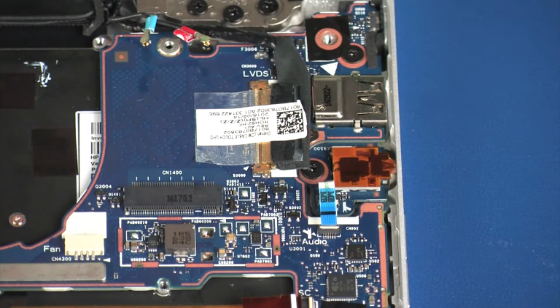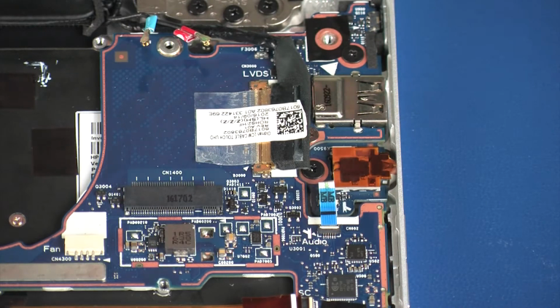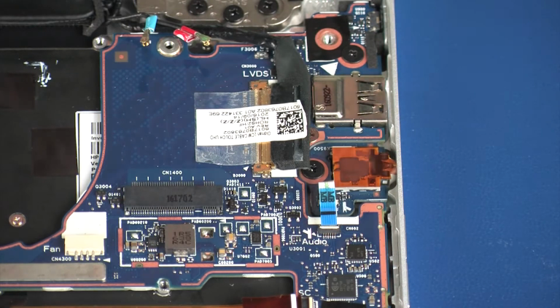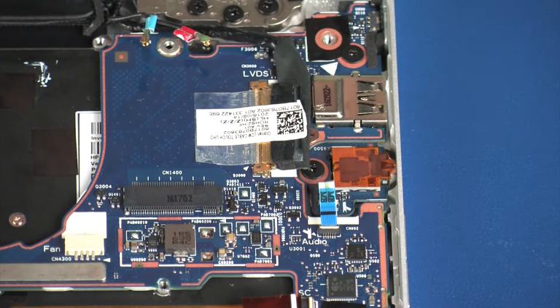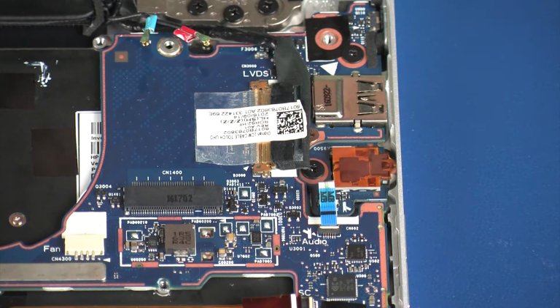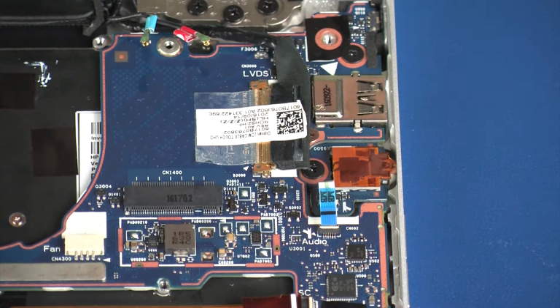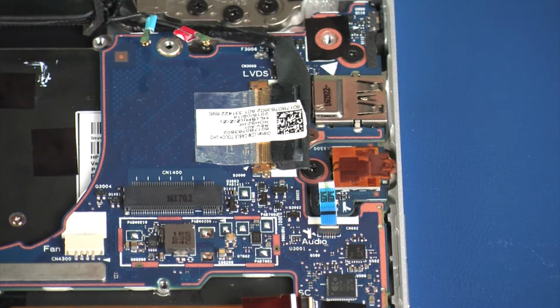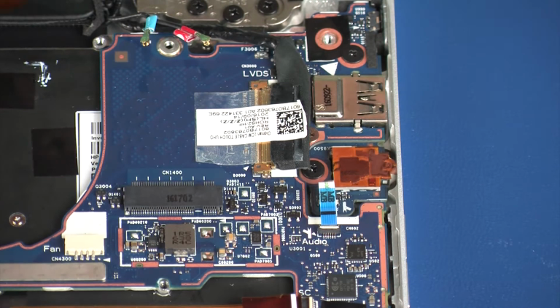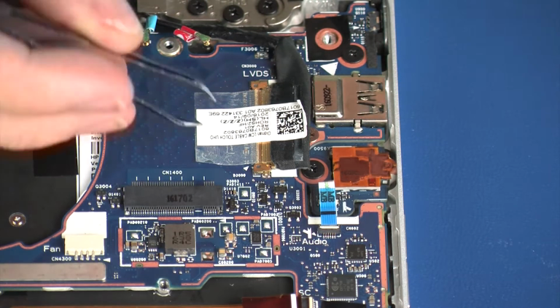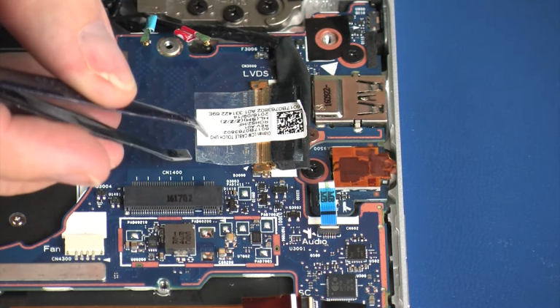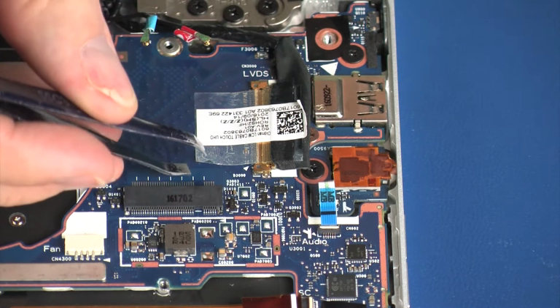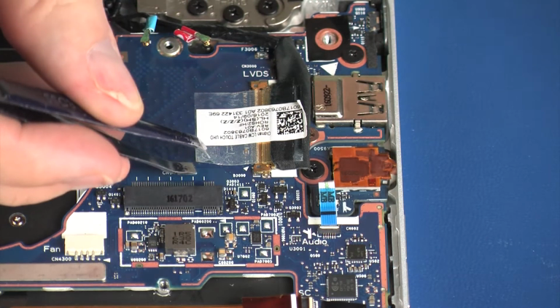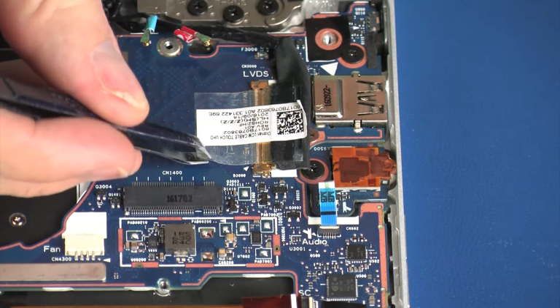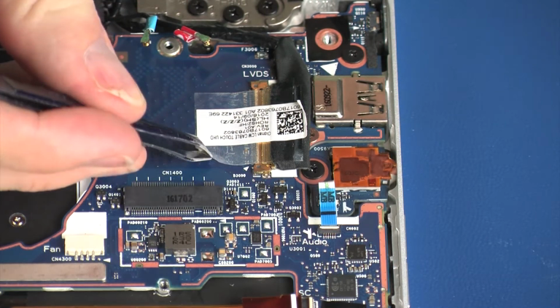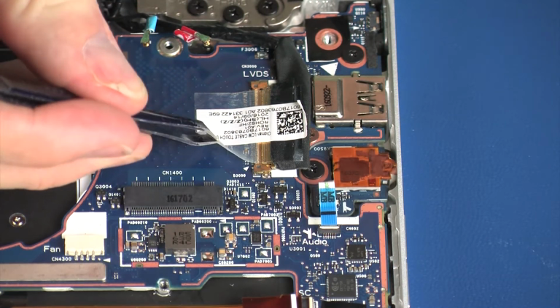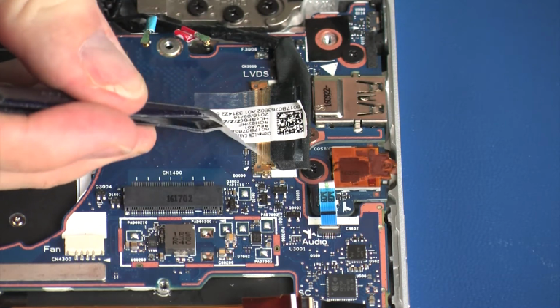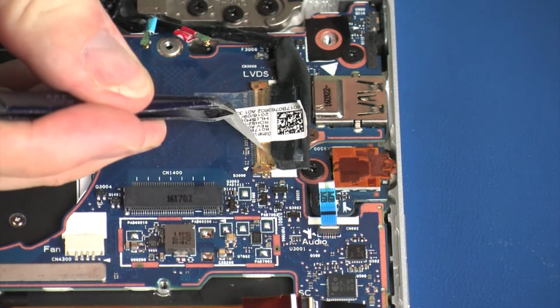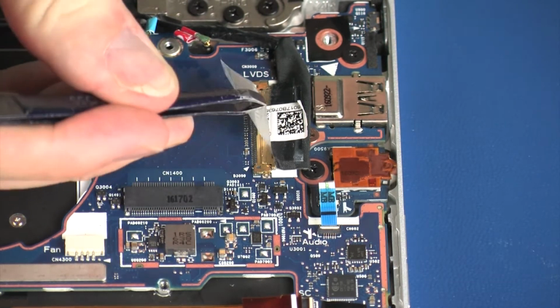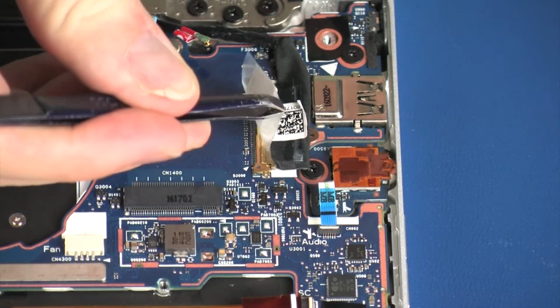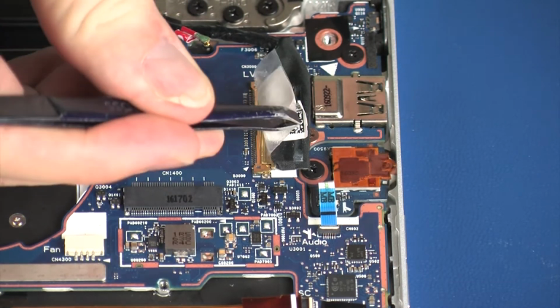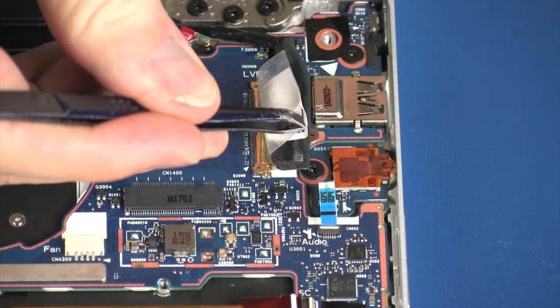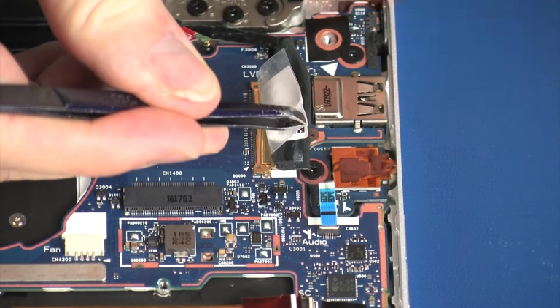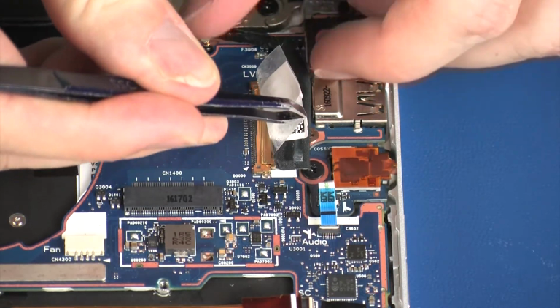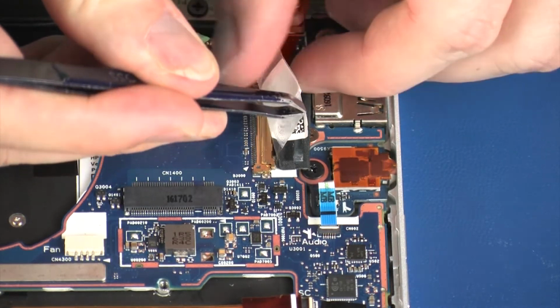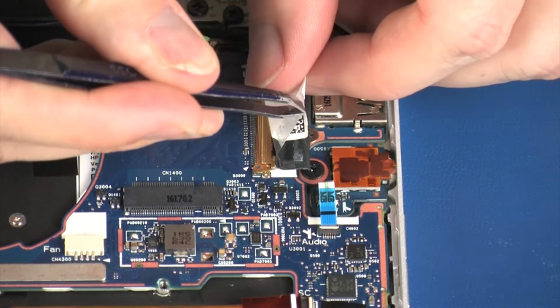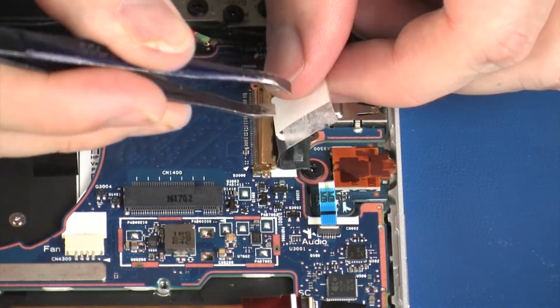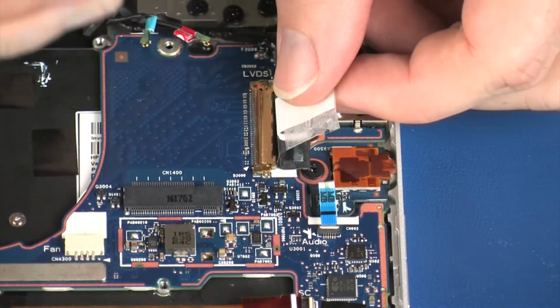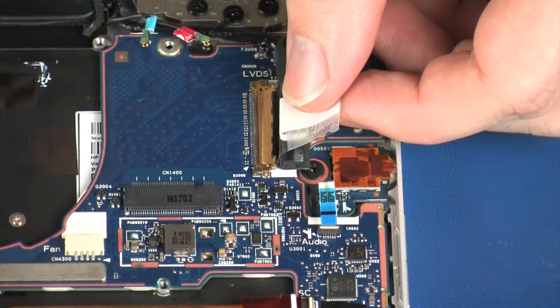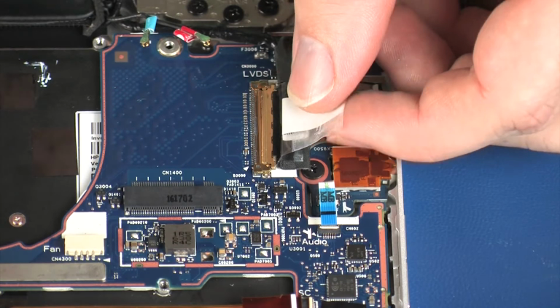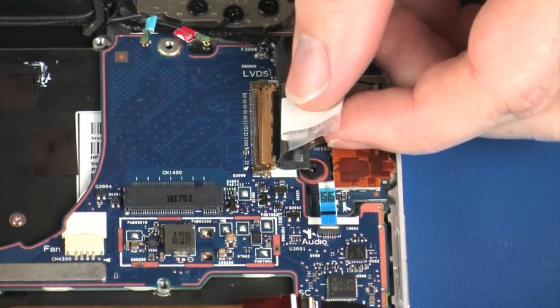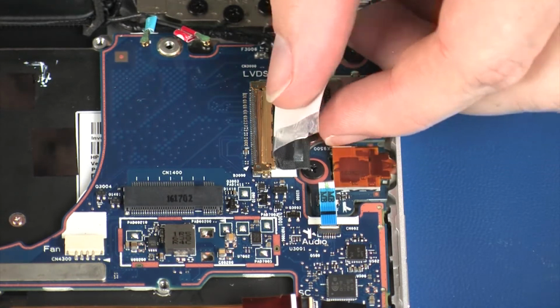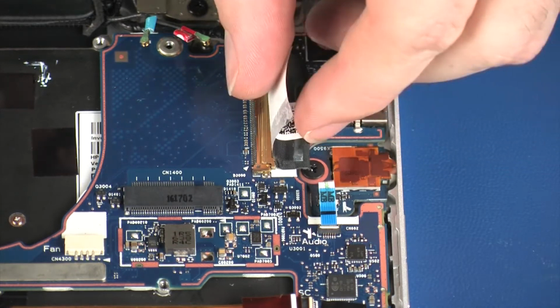Peel back the retention tape and disconnect the display panel cable from its connector on the system board.